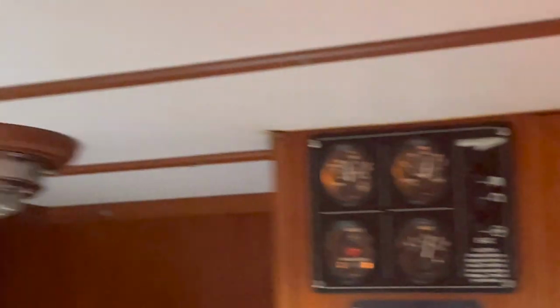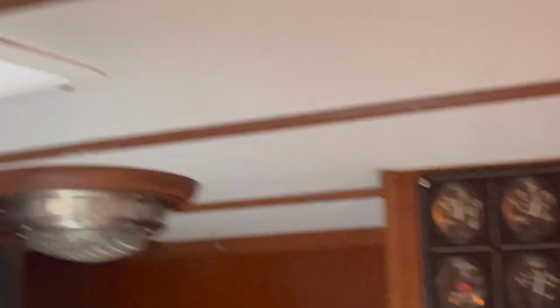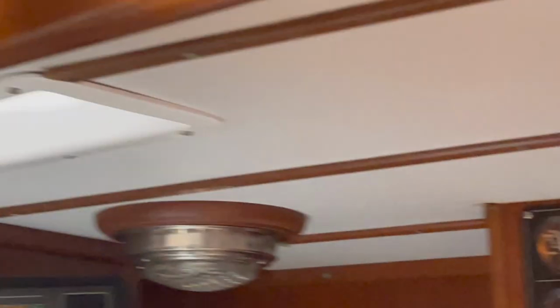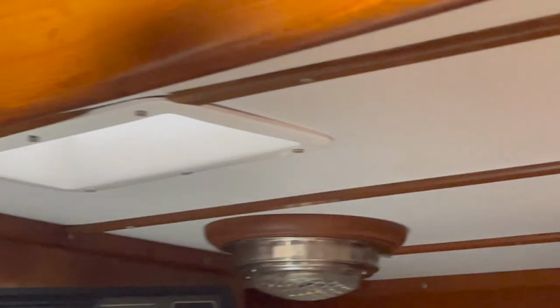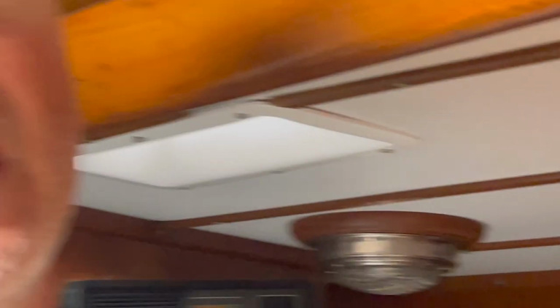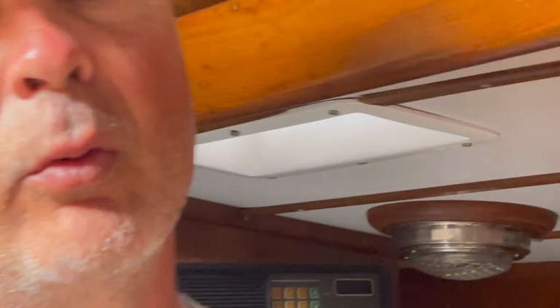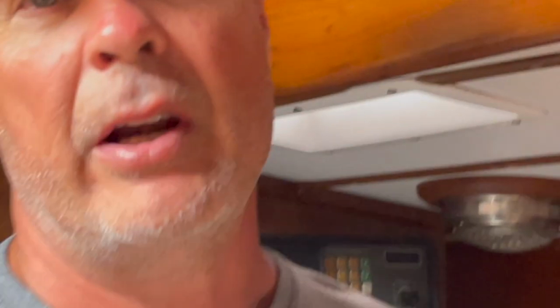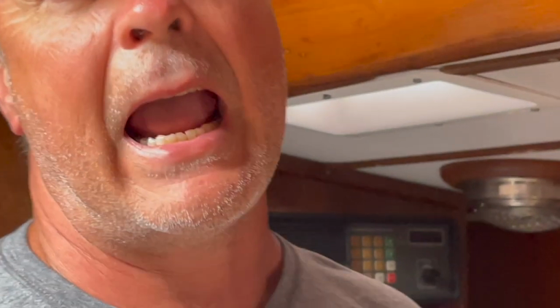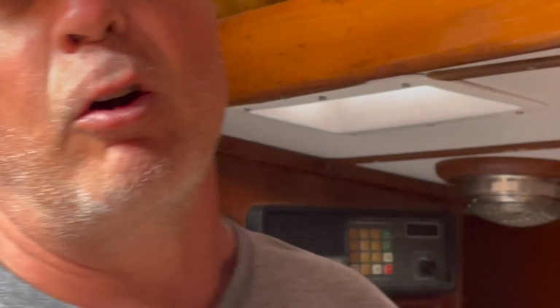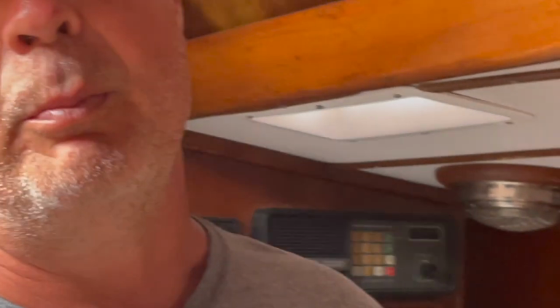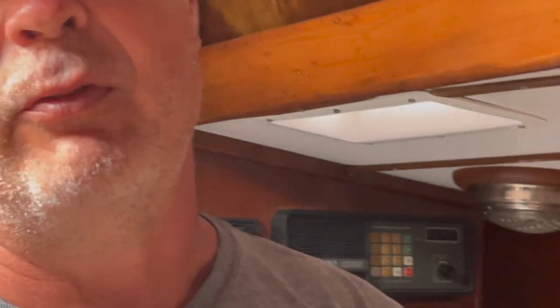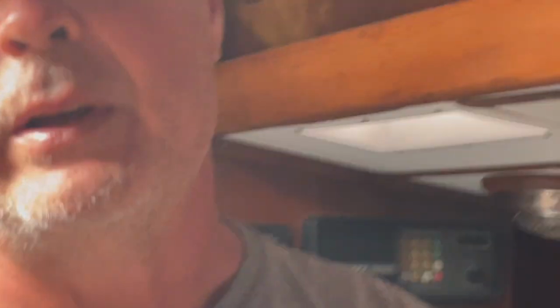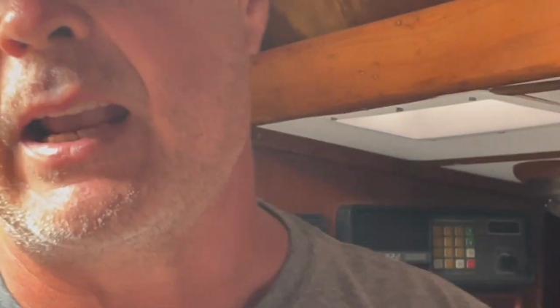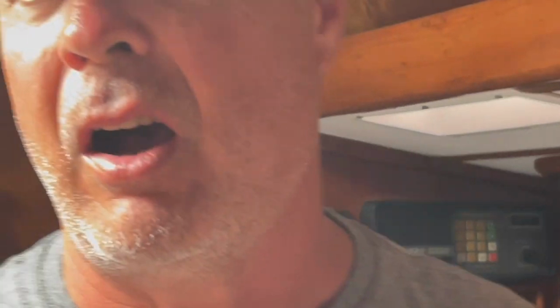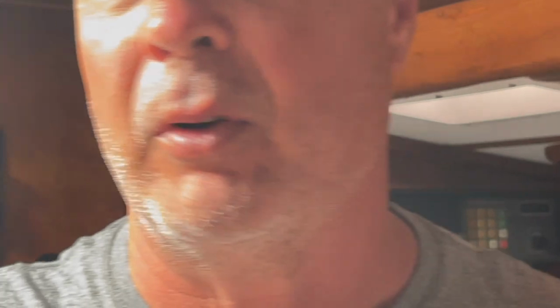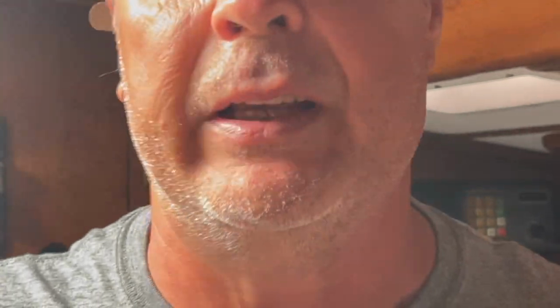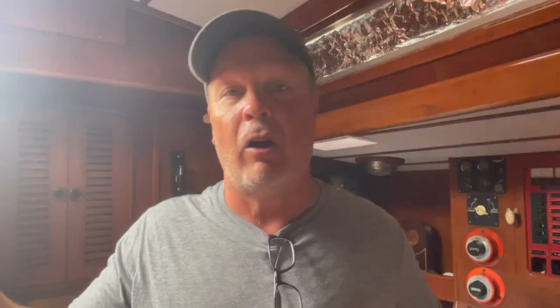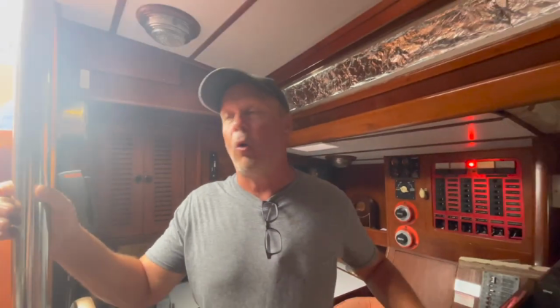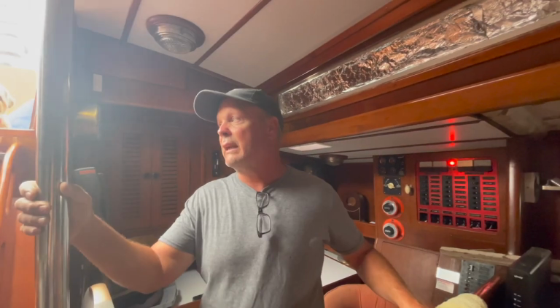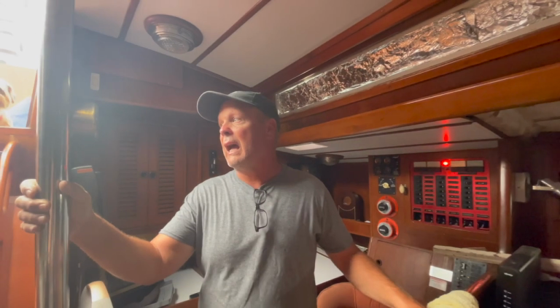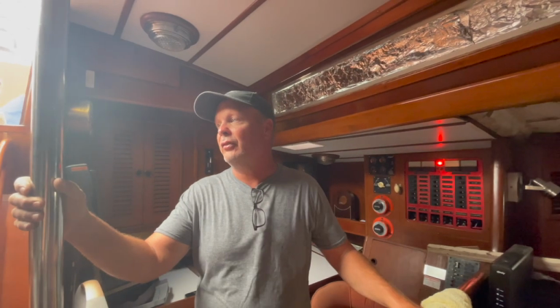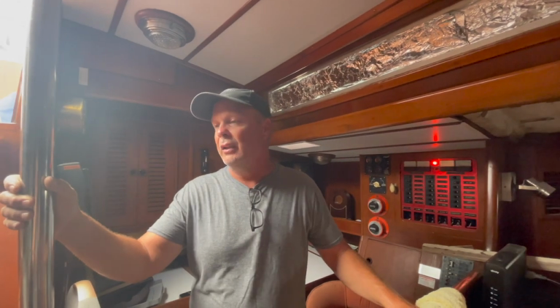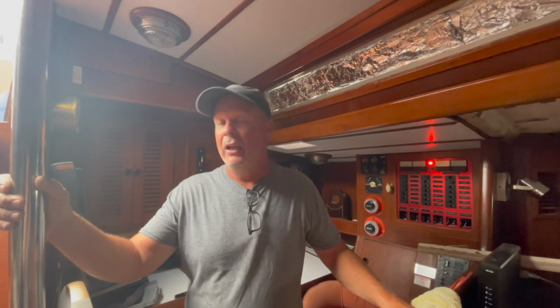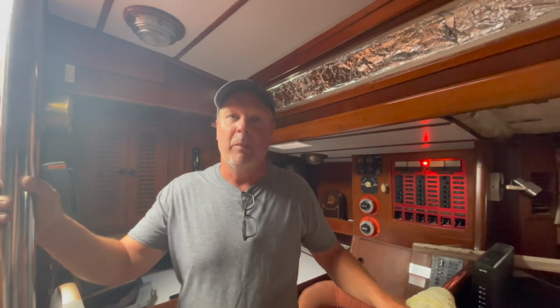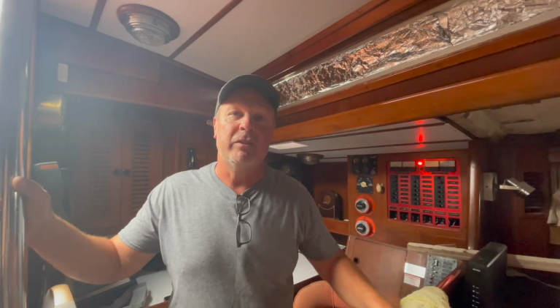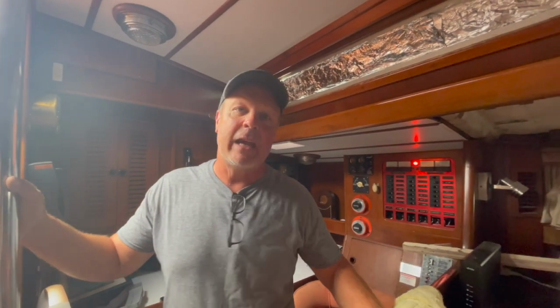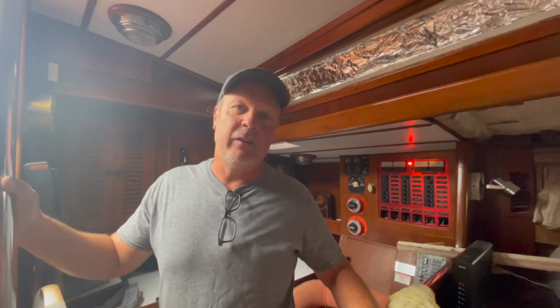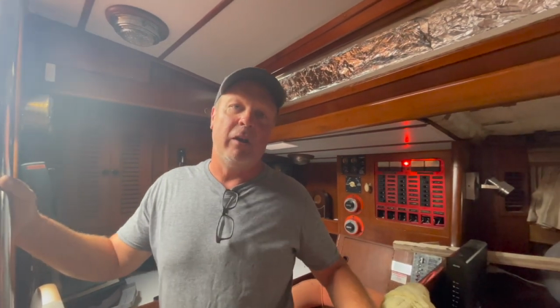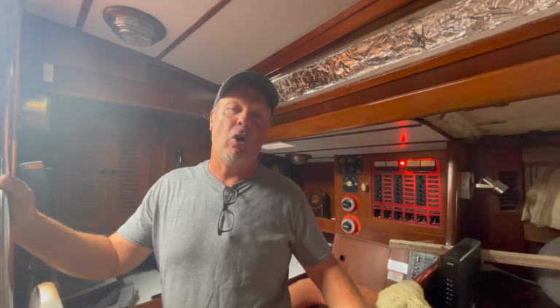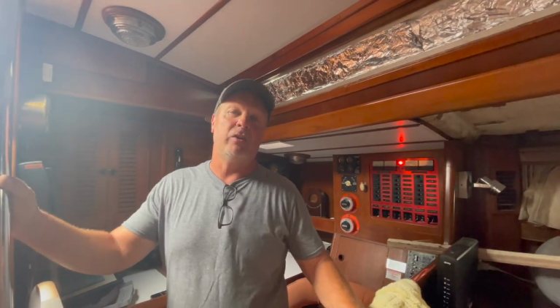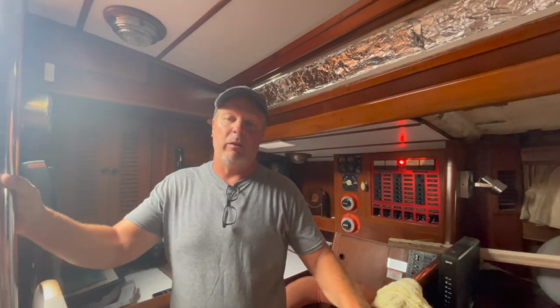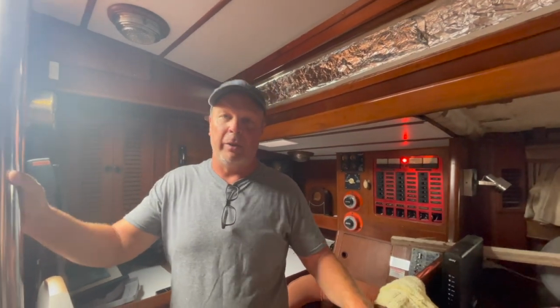I'm gonna let it run an hour before we take off, get all organized, and tighten the alternator belt.